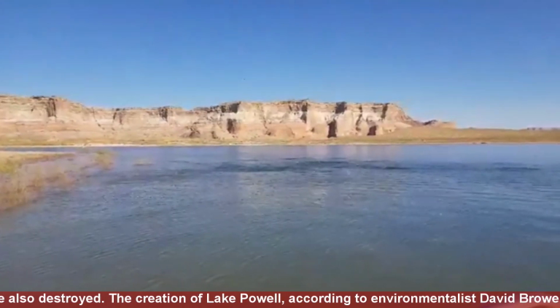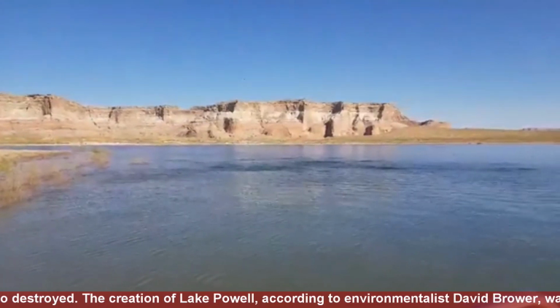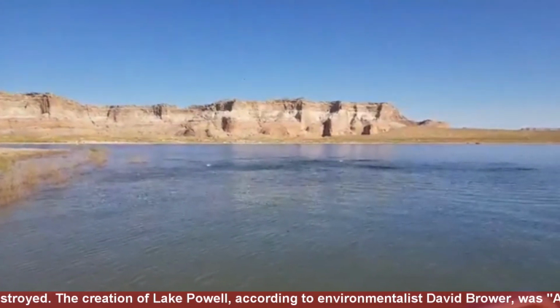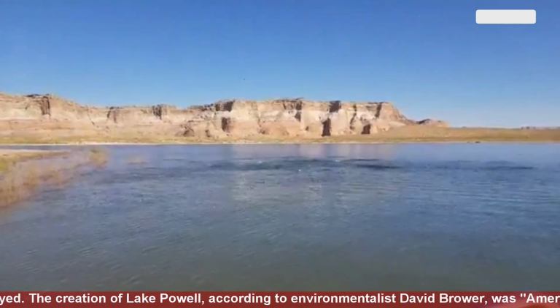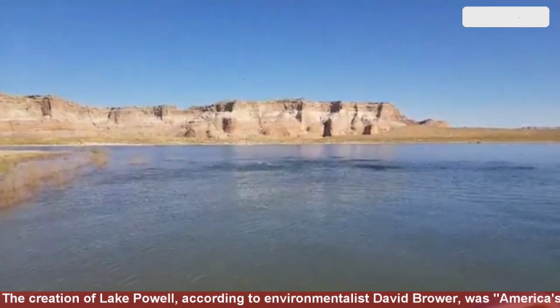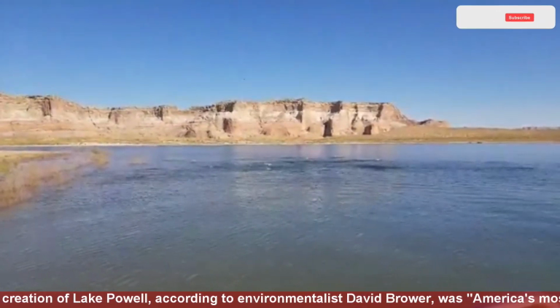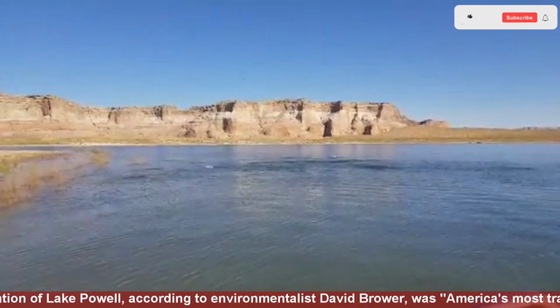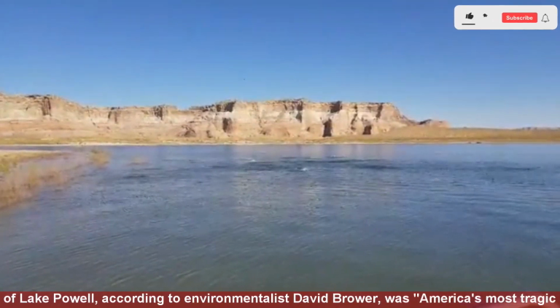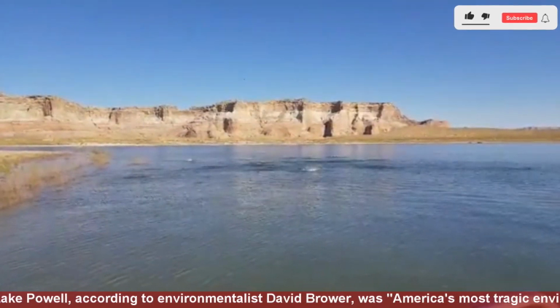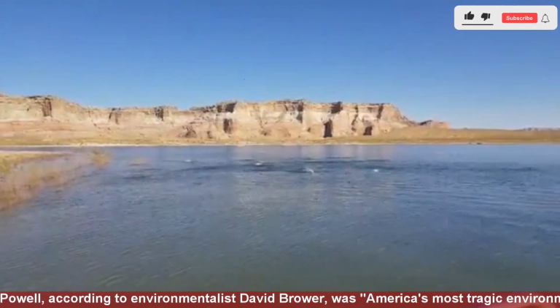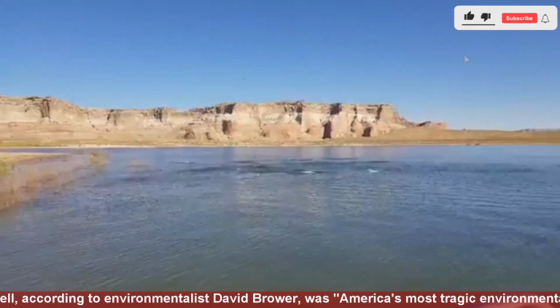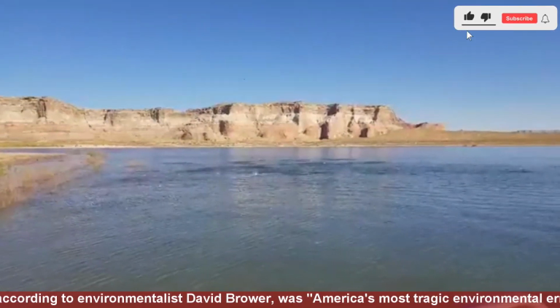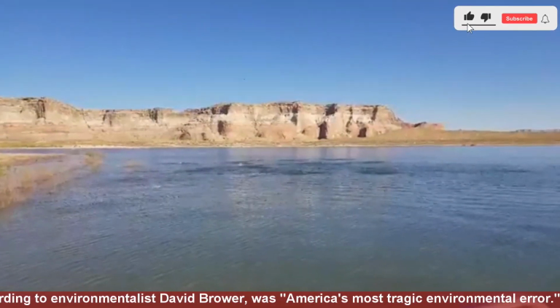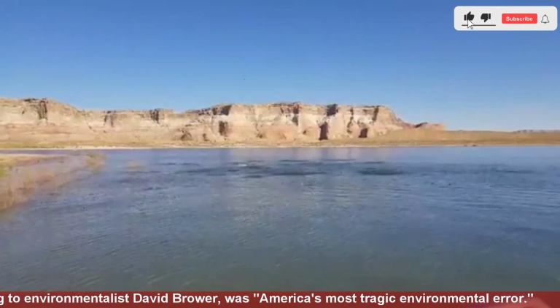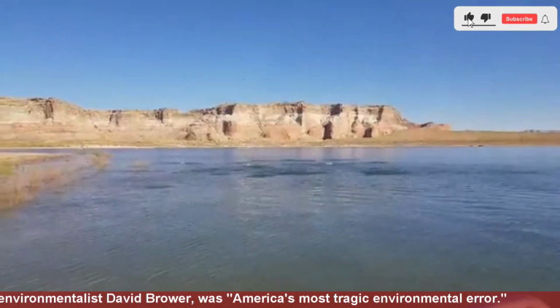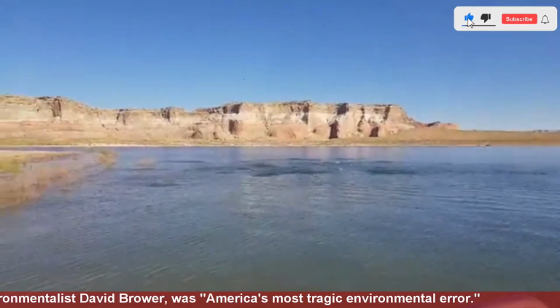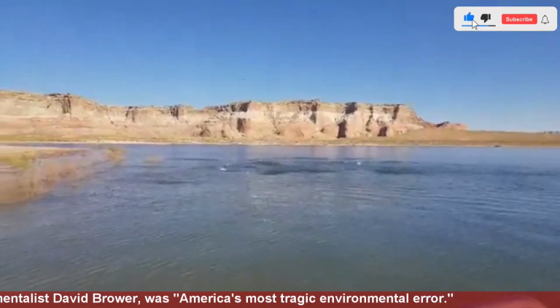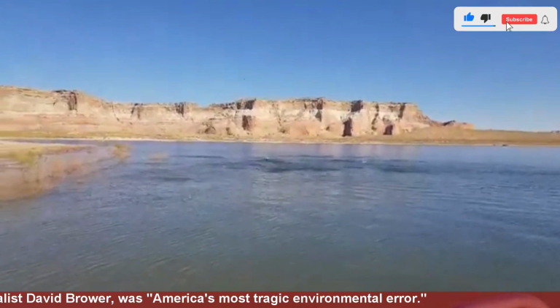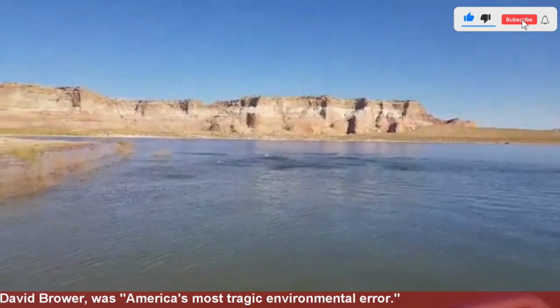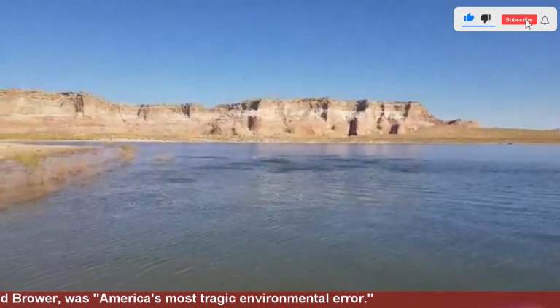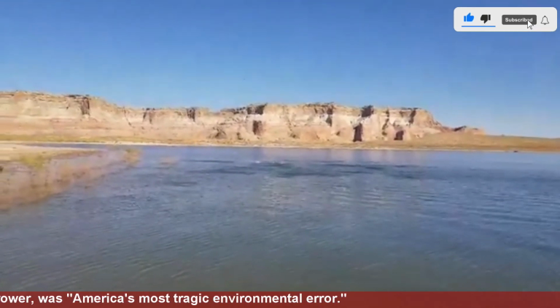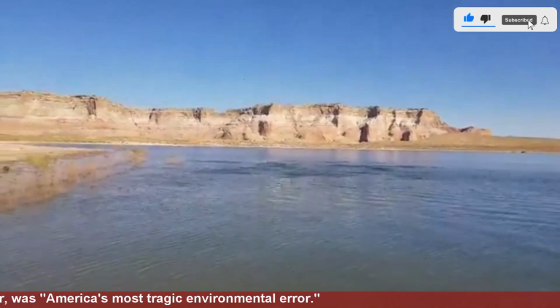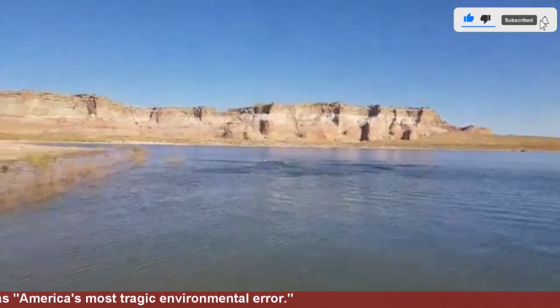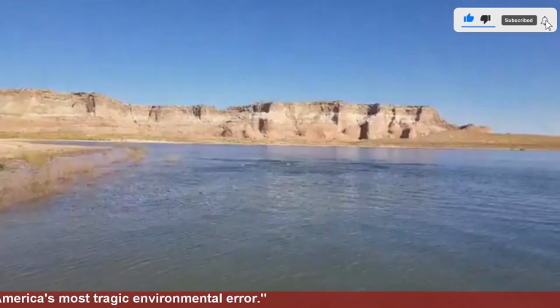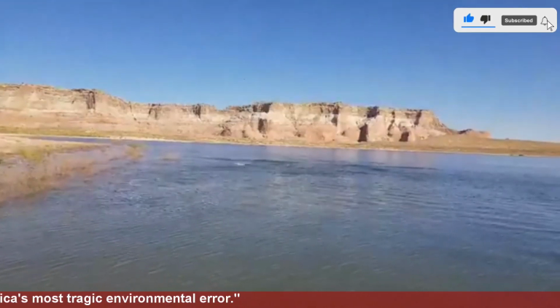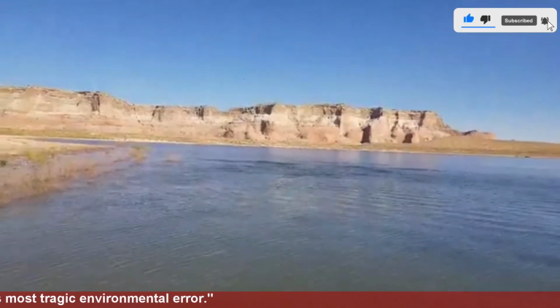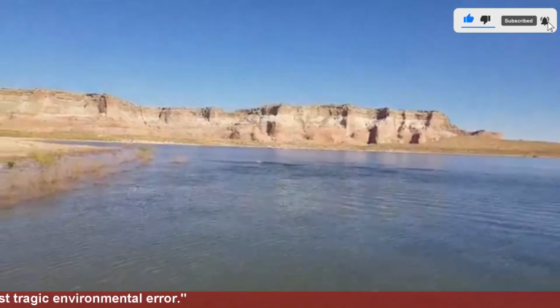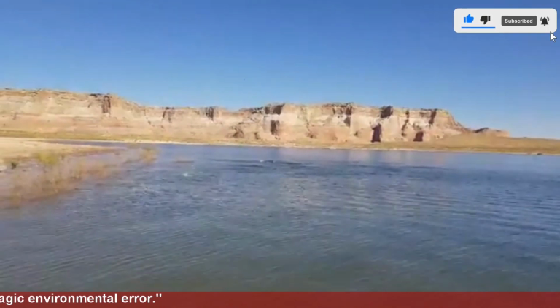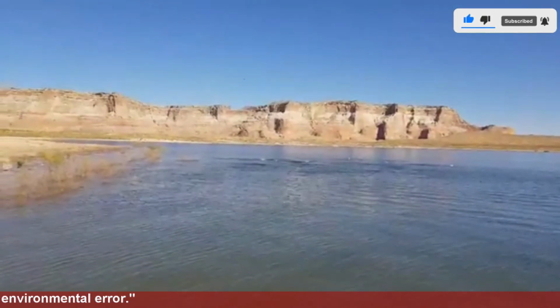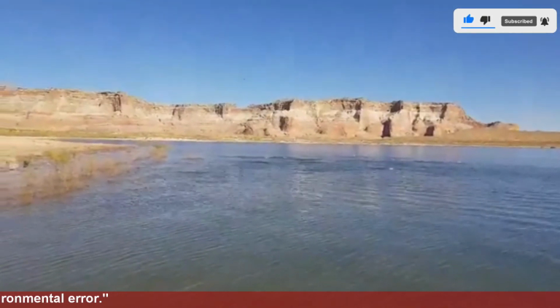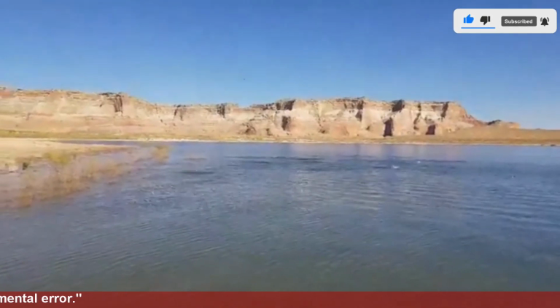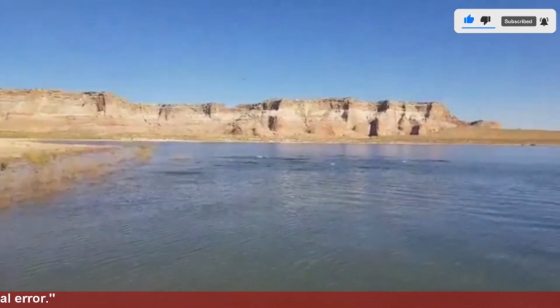The creation of Lake Powell, according to environmentalist David Brower, was America's most tragic environmental error.